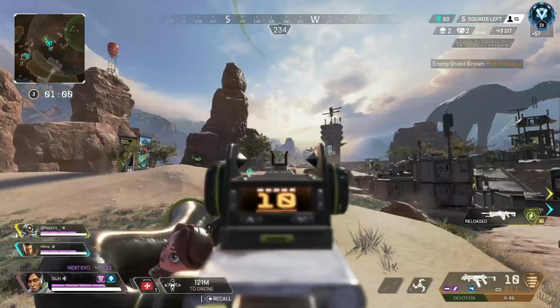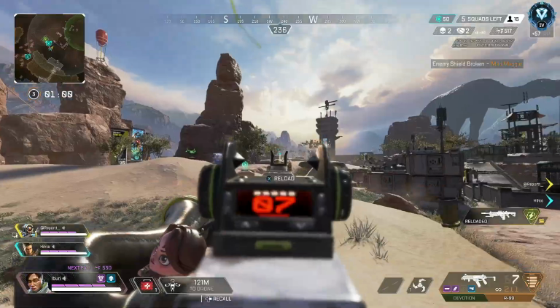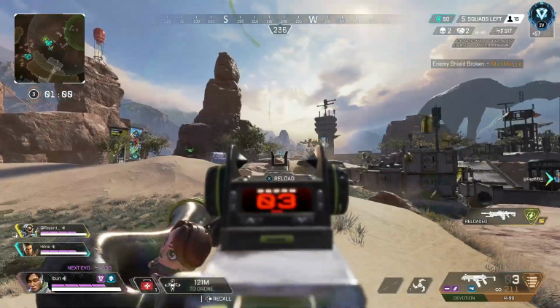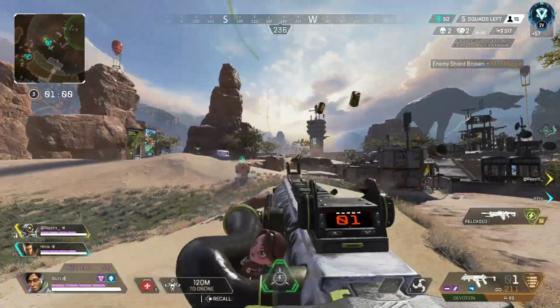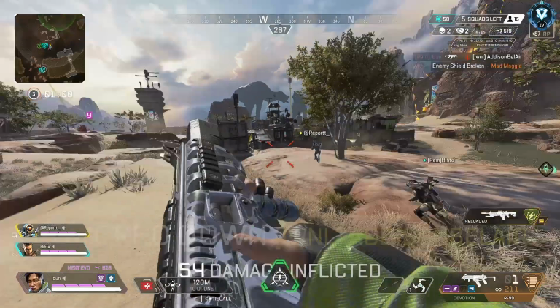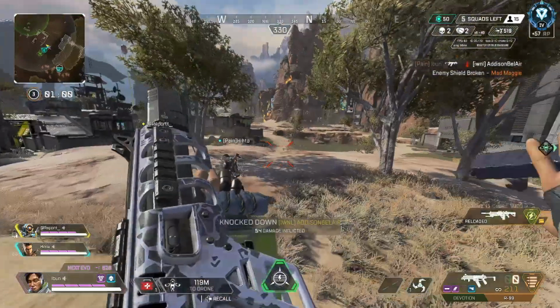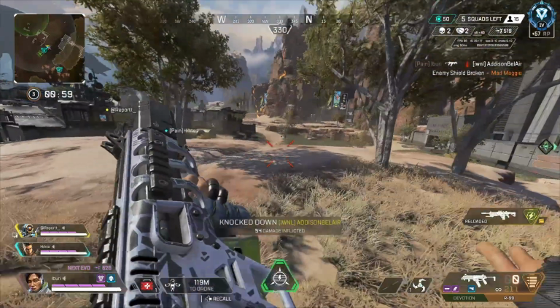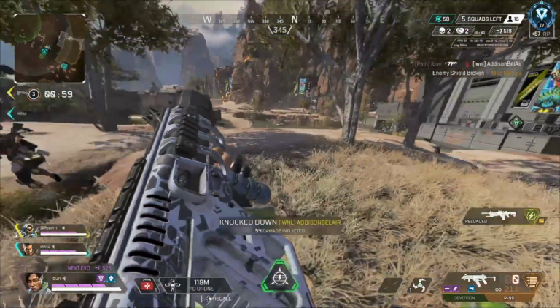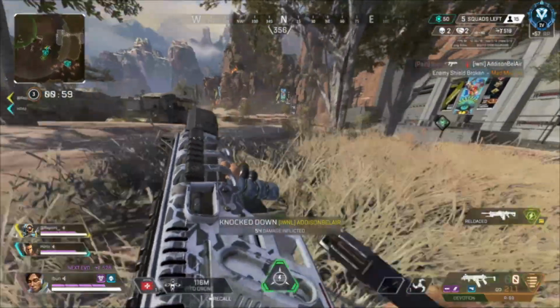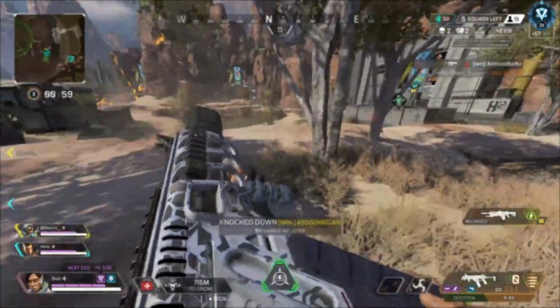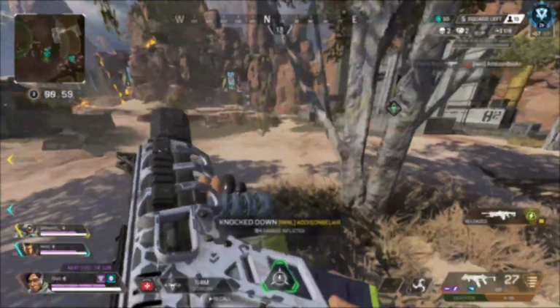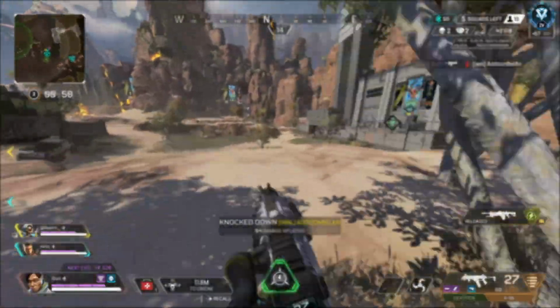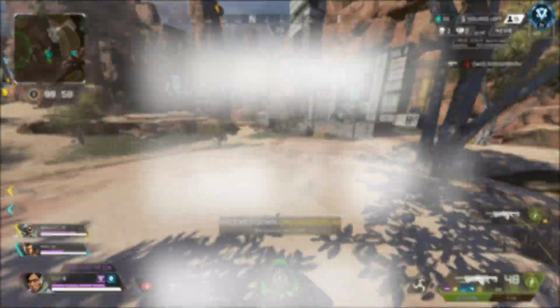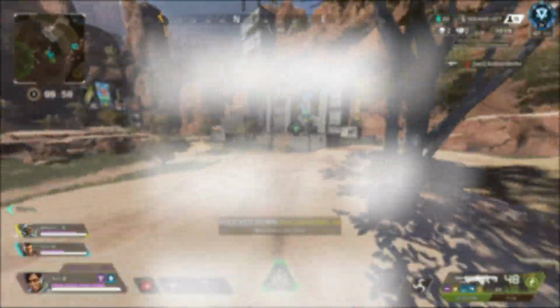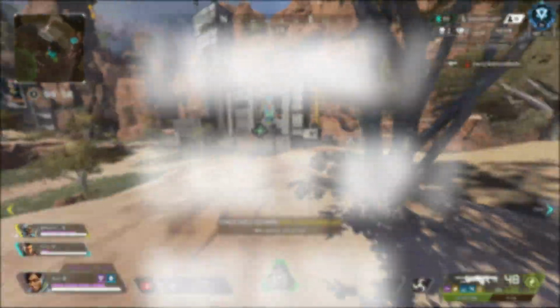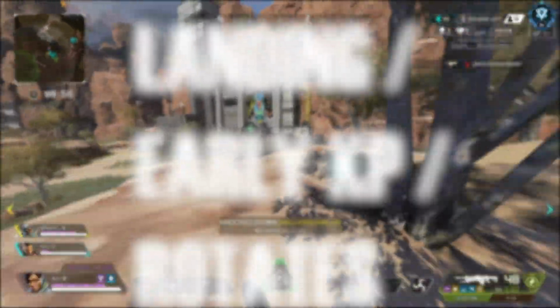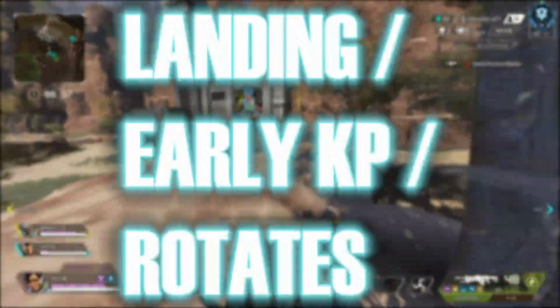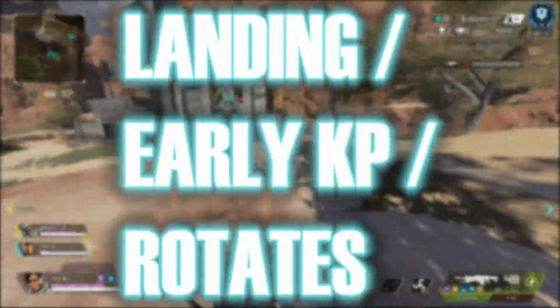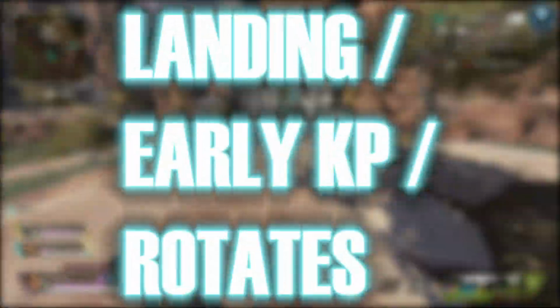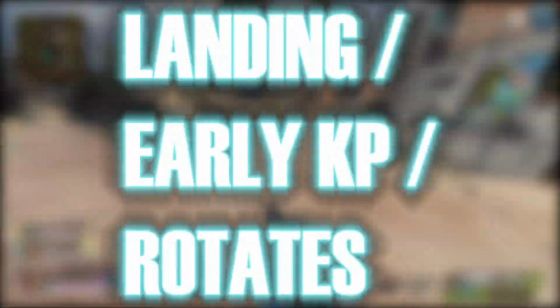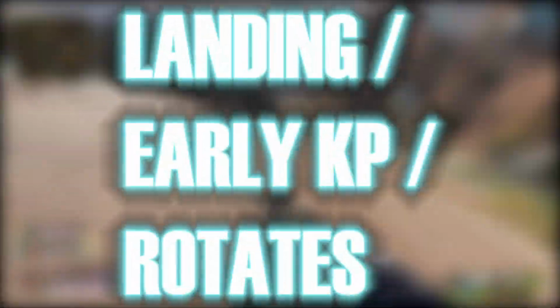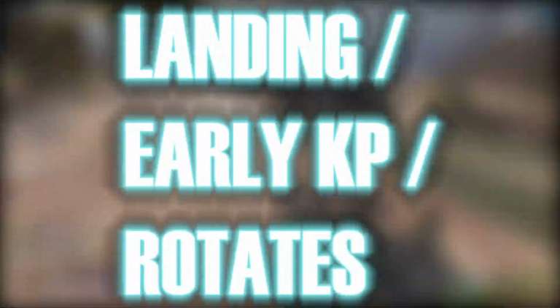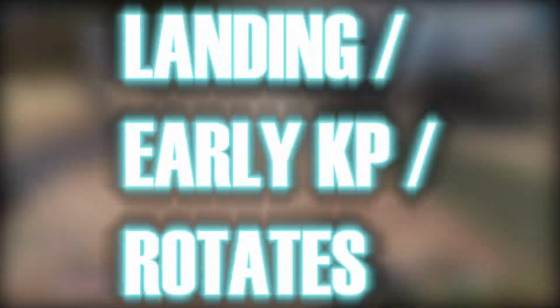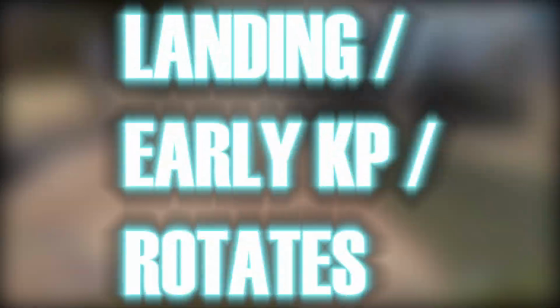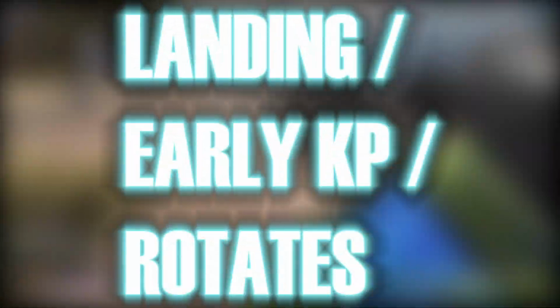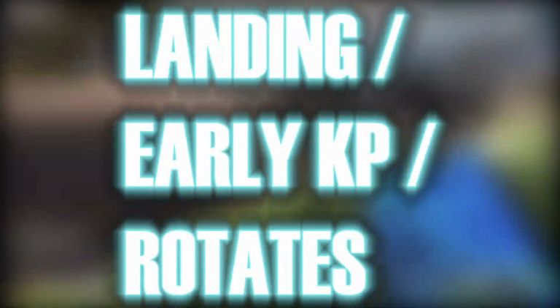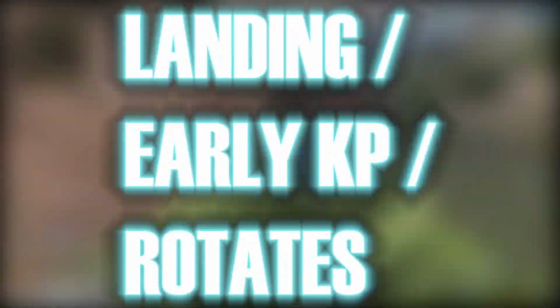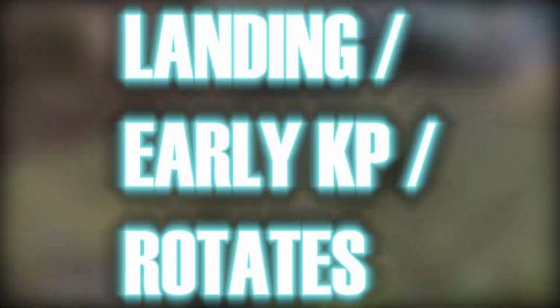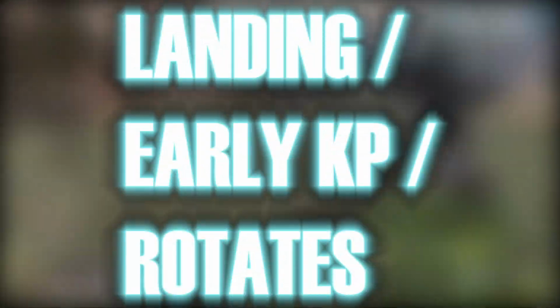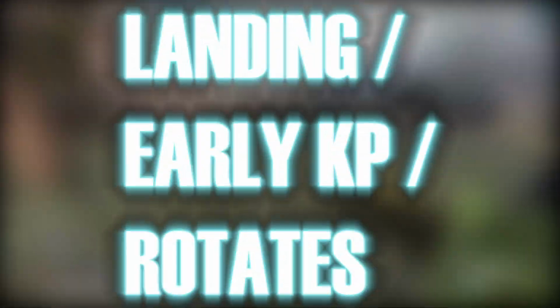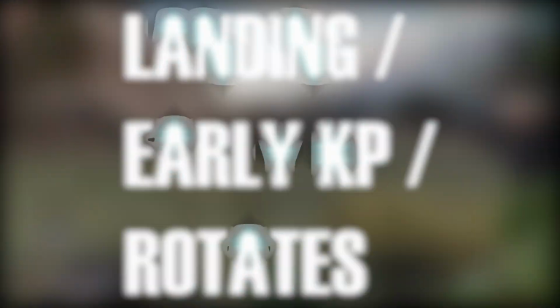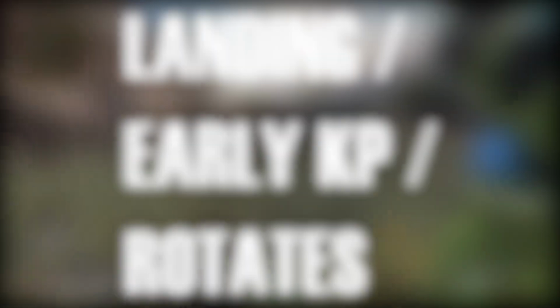That leads us to our second topic: where to land with Crypto, early kill points, and how to rotate with Crypto.